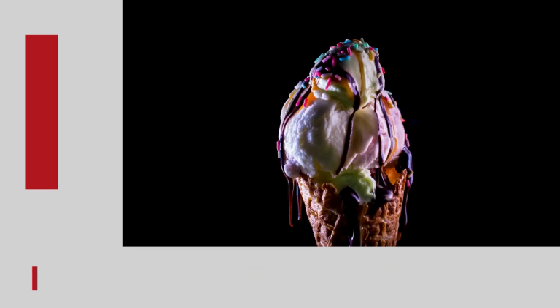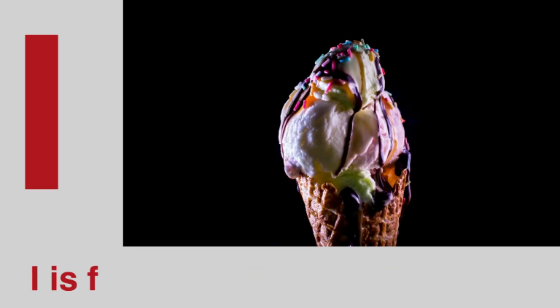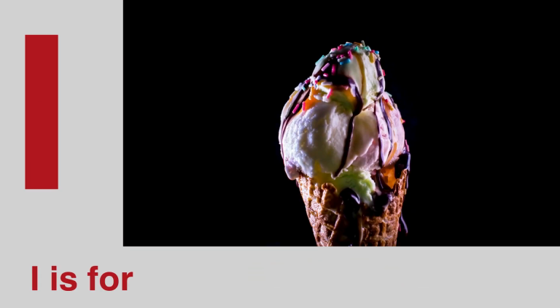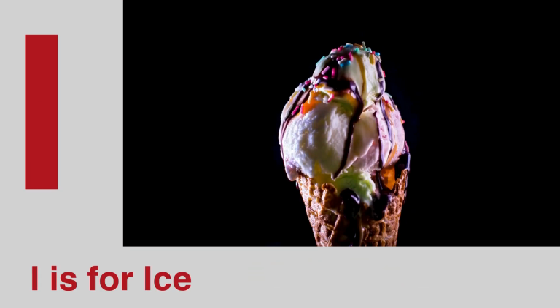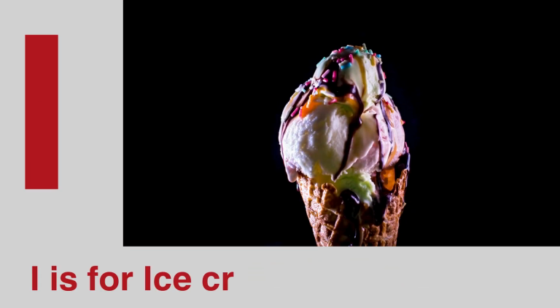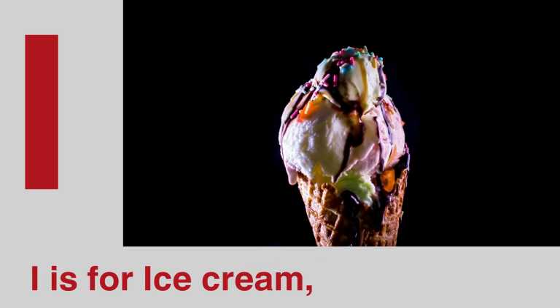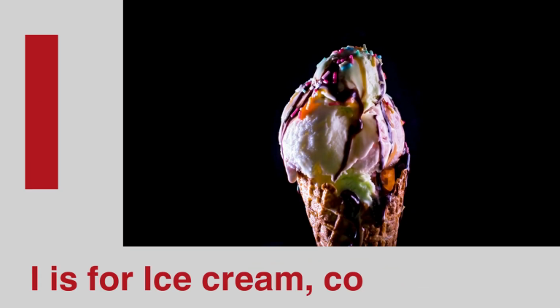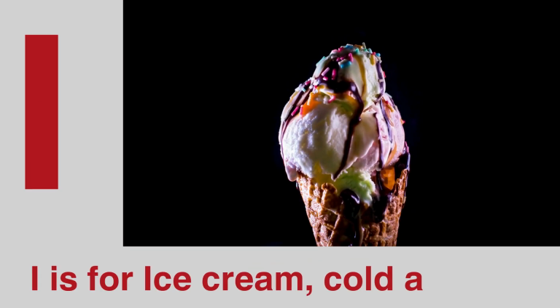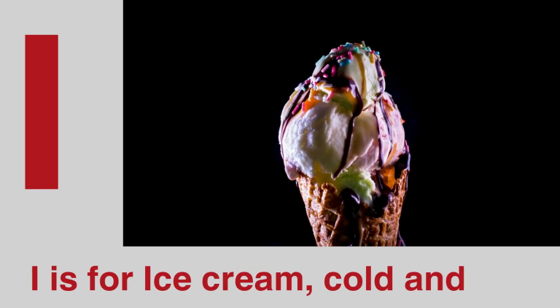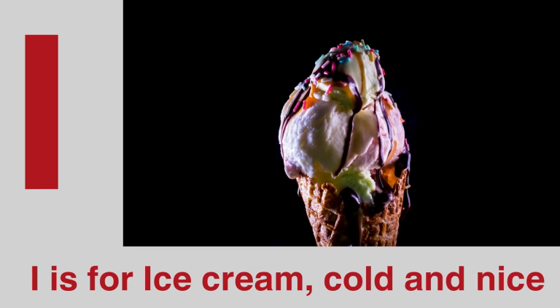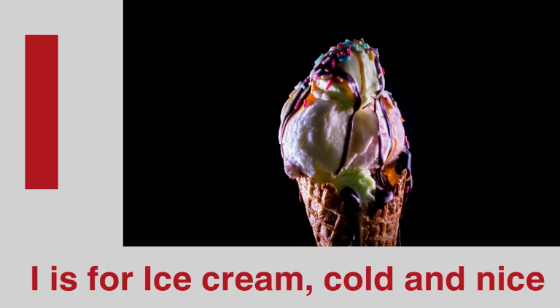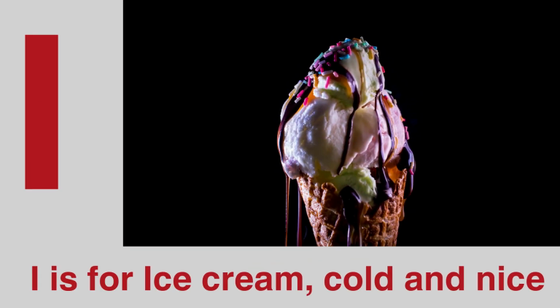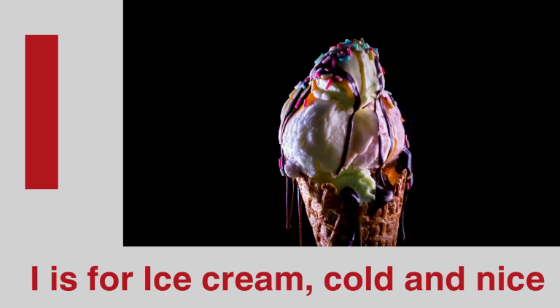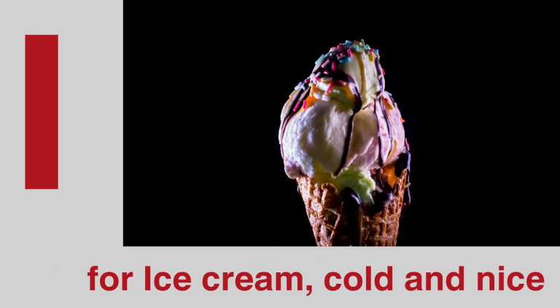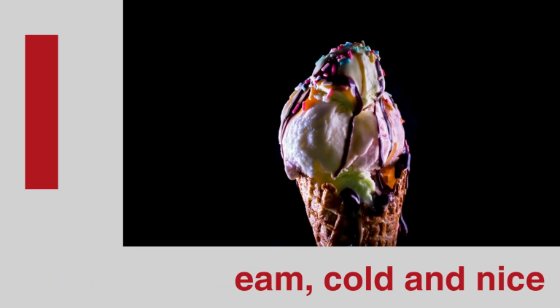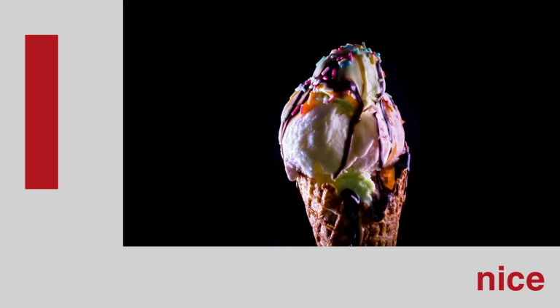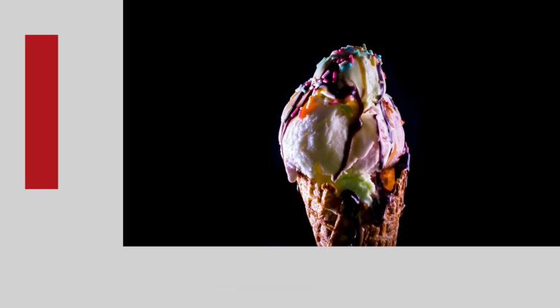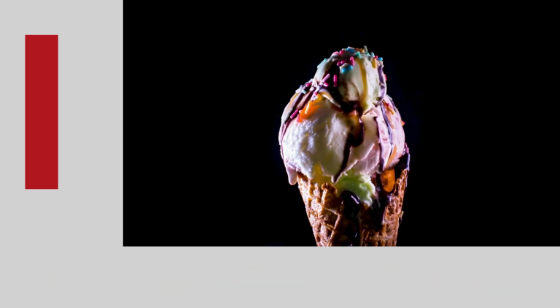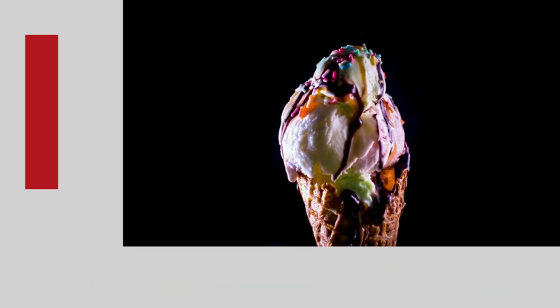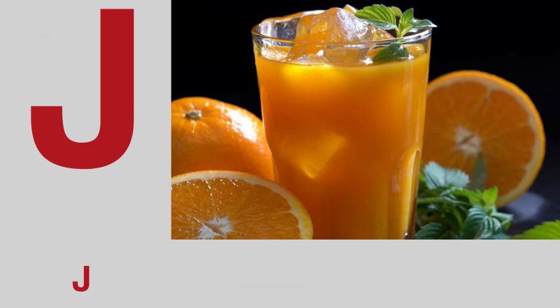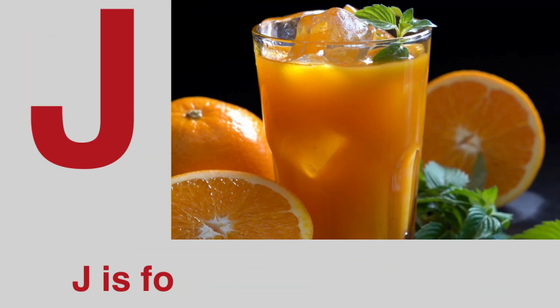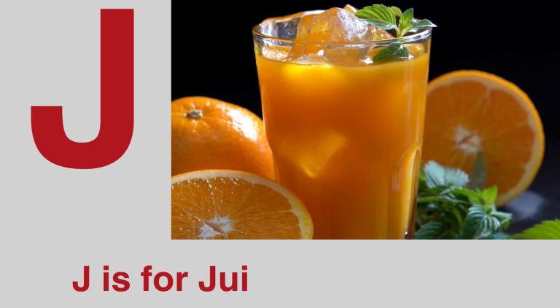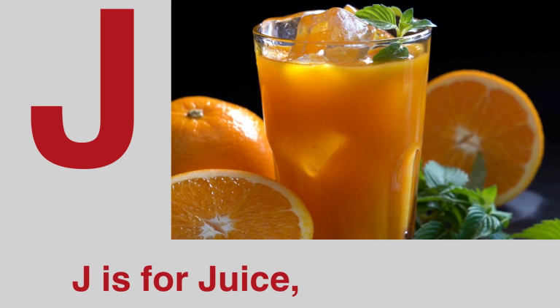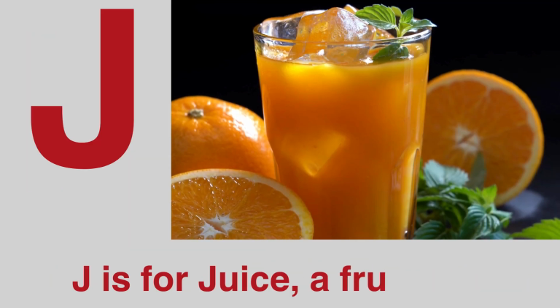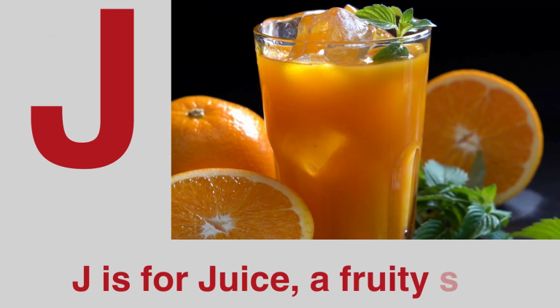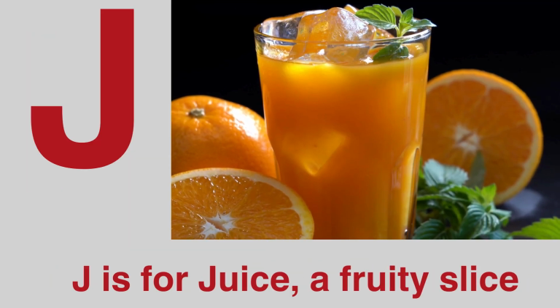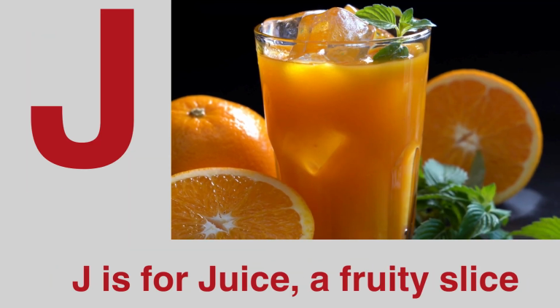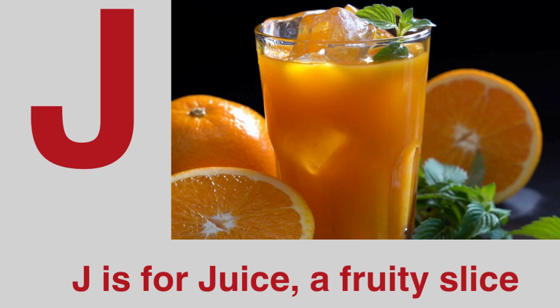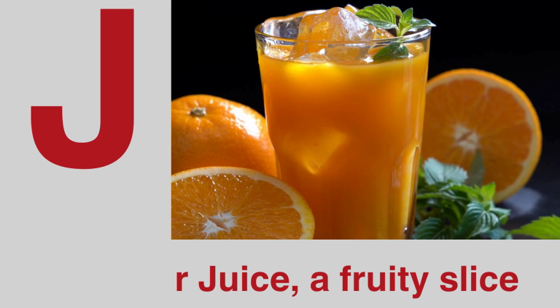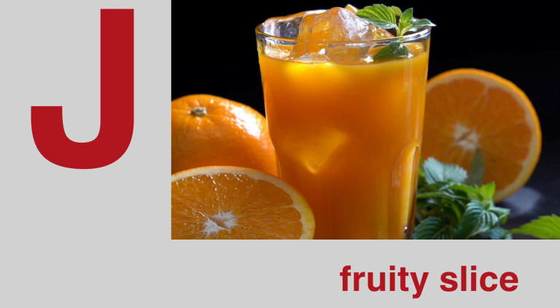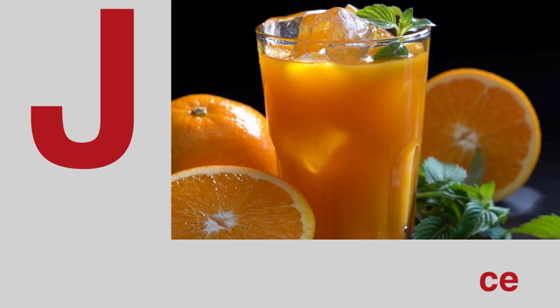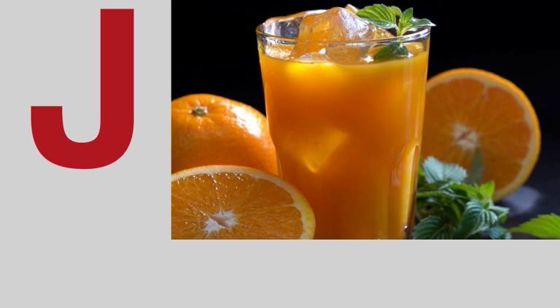I is for ice cream, cold and nice. J is for juice, a fruity slice.